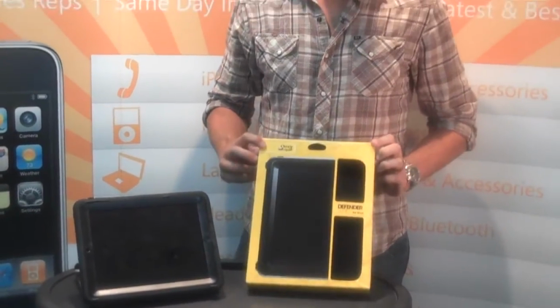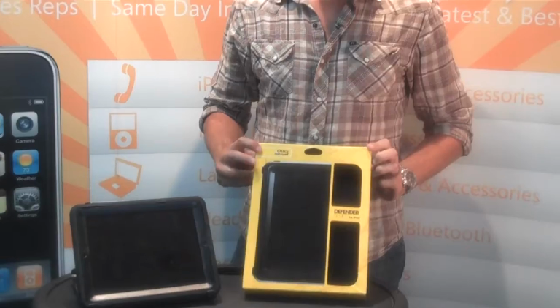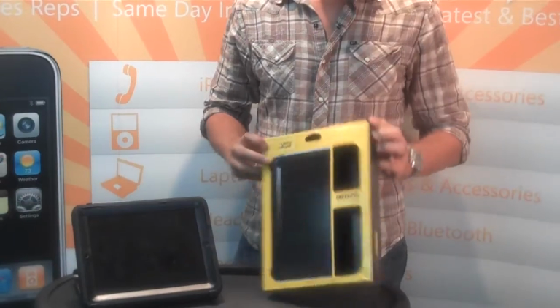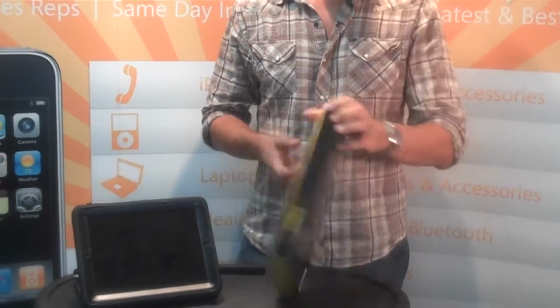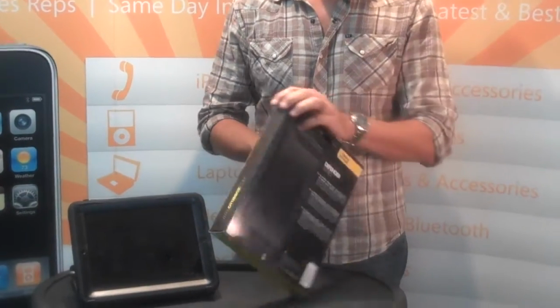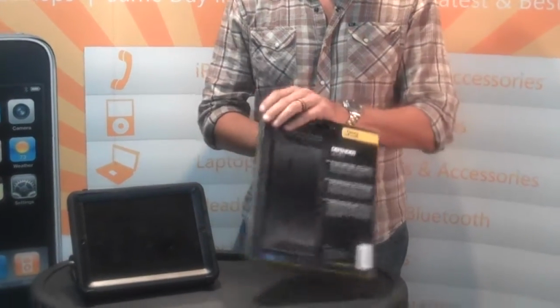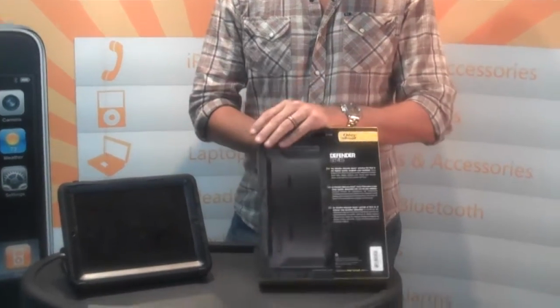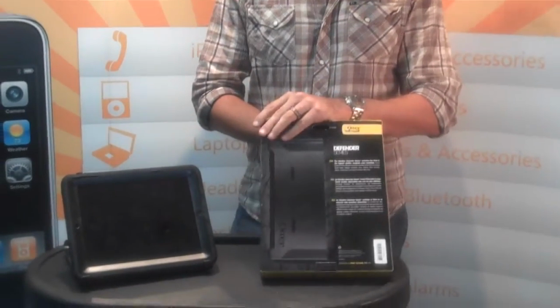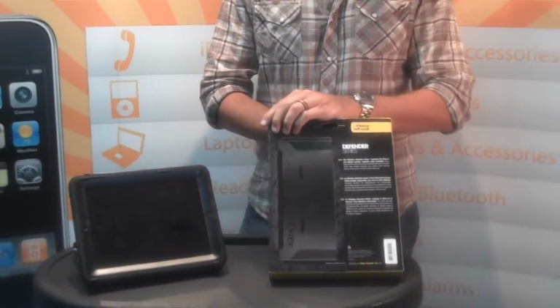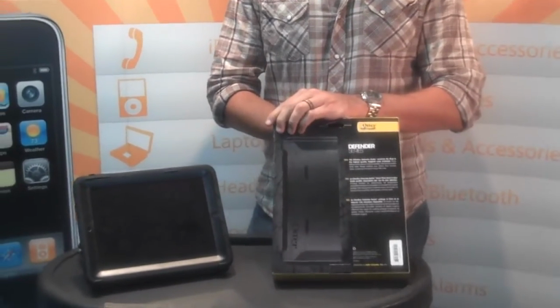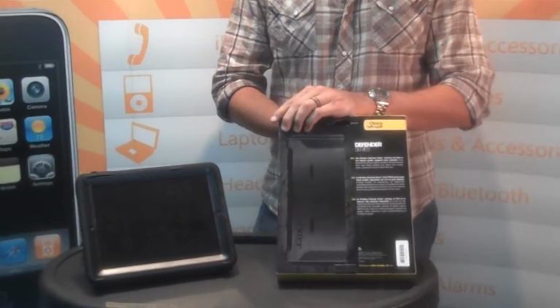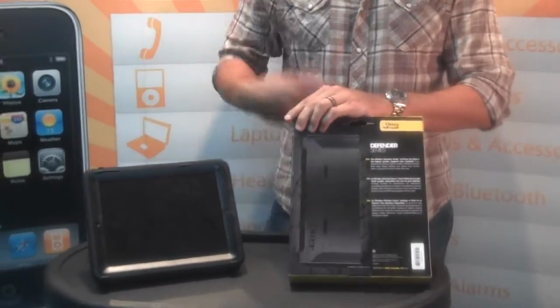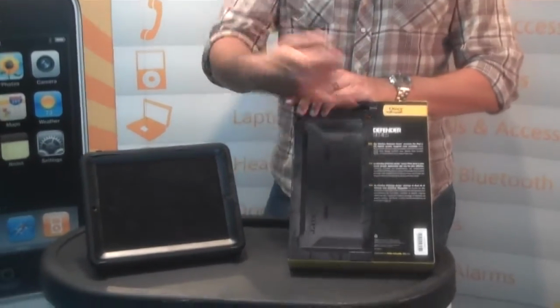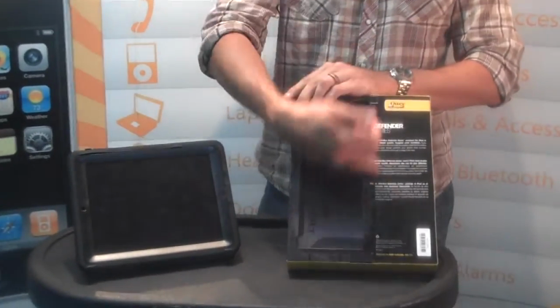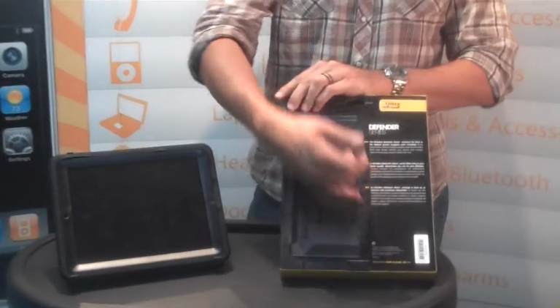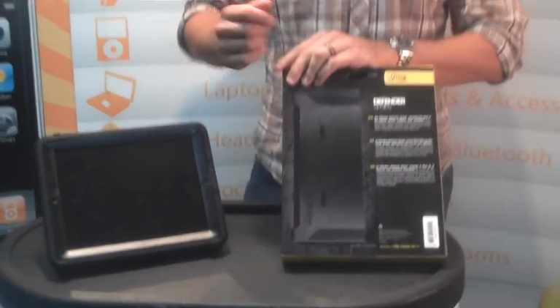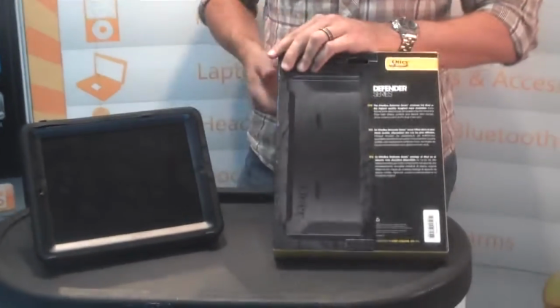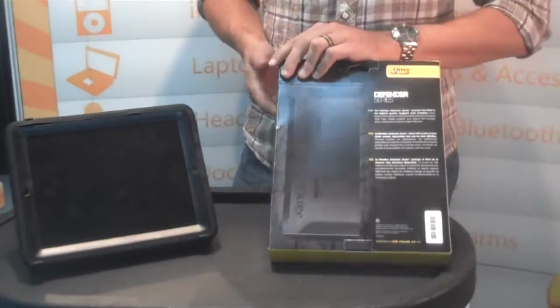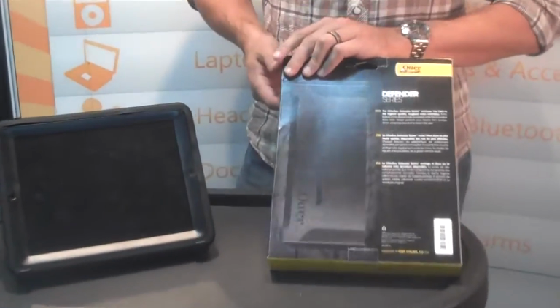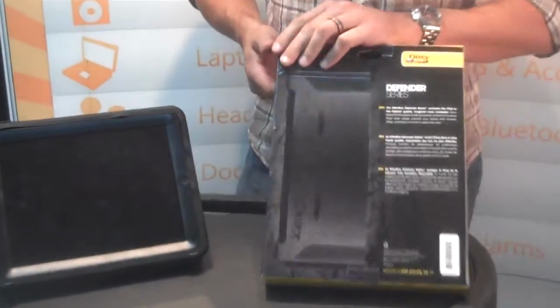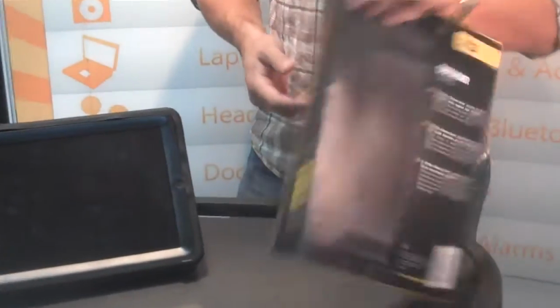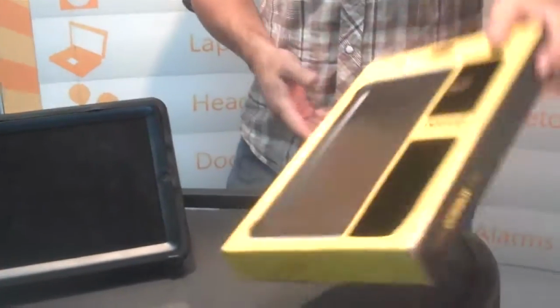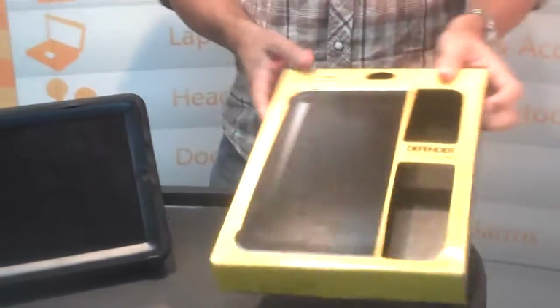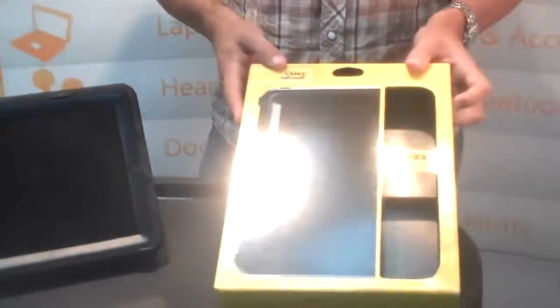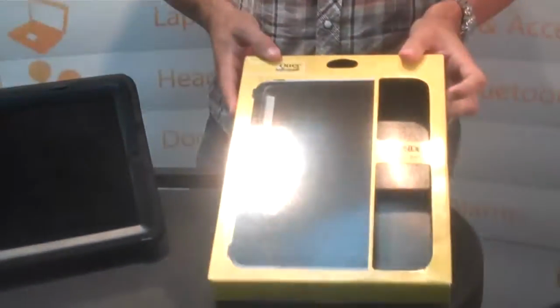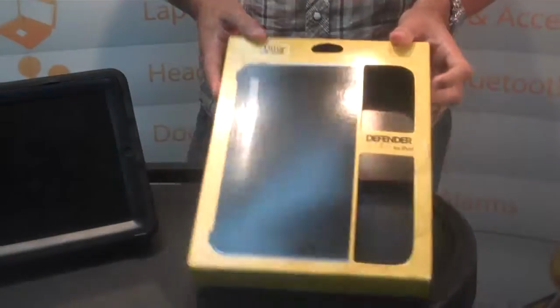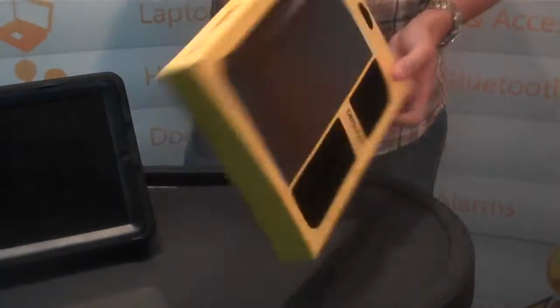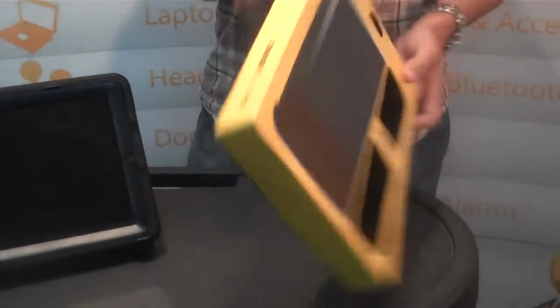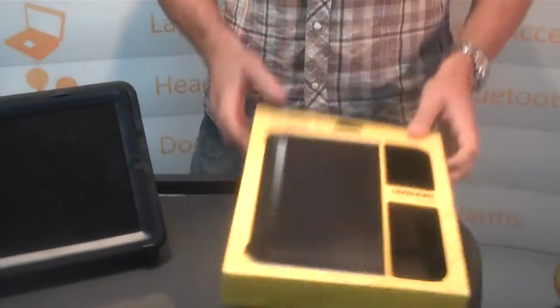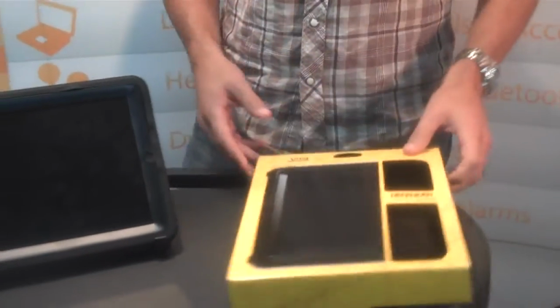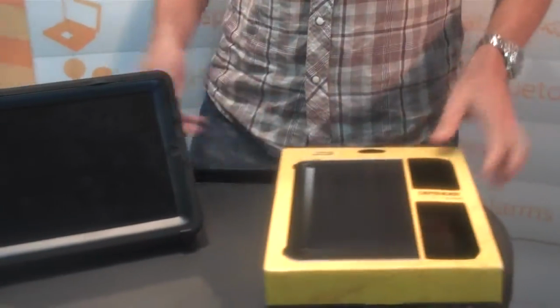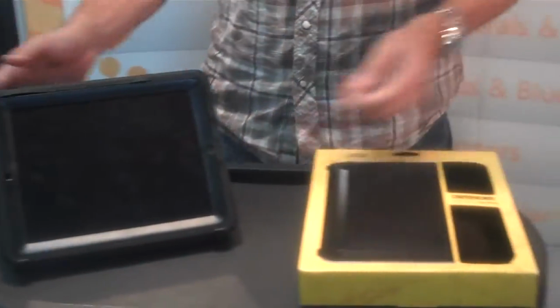Here's the packaging for your retailers so you can see what it is. It's got all the verbiage on the back. And here's the product.